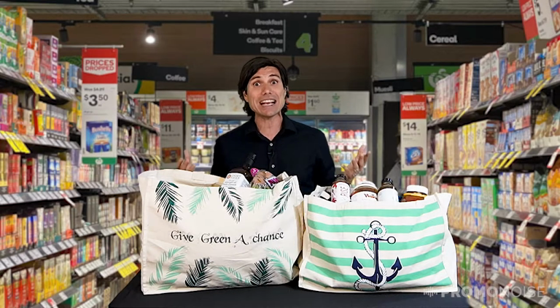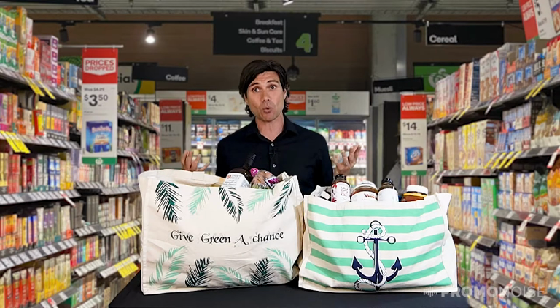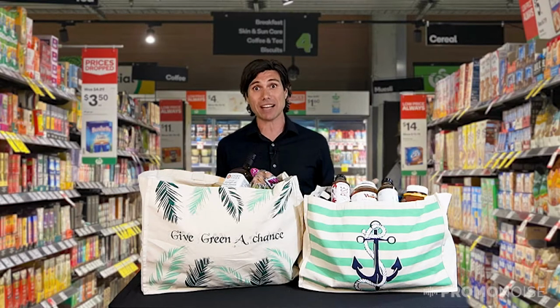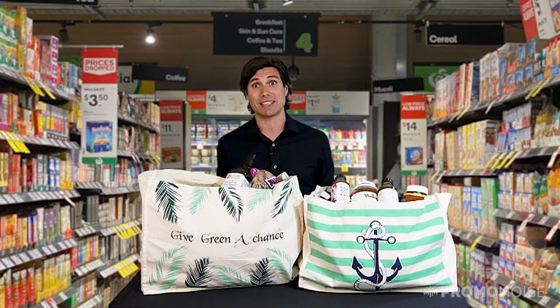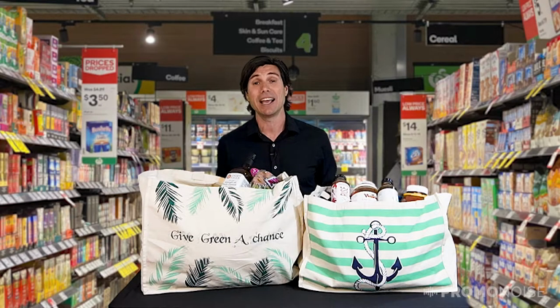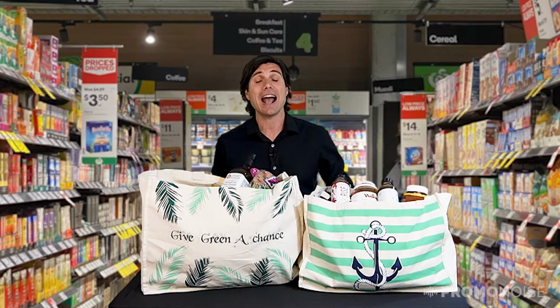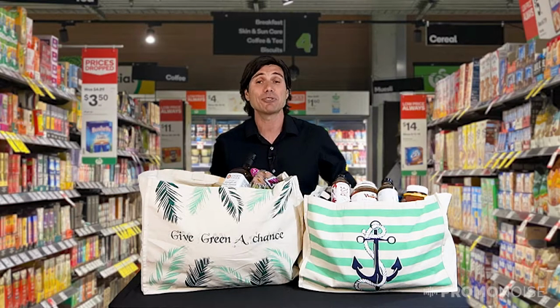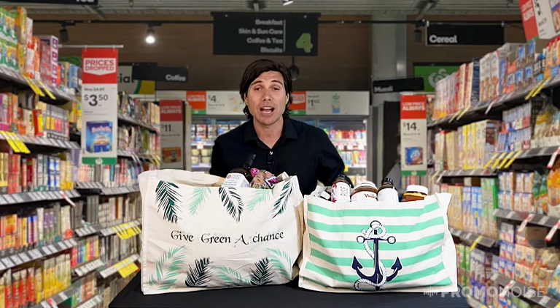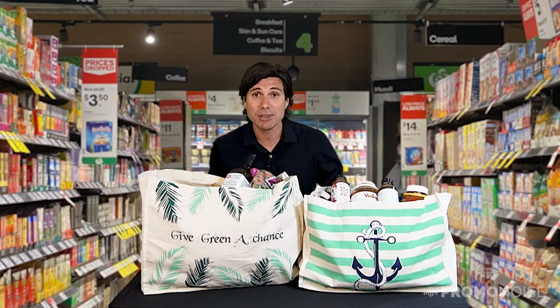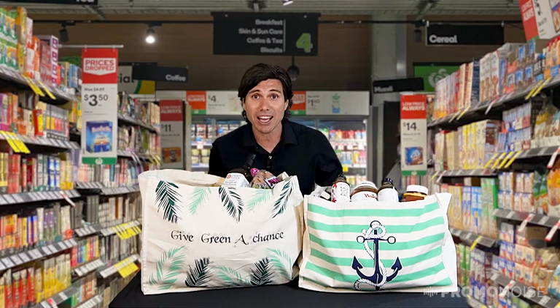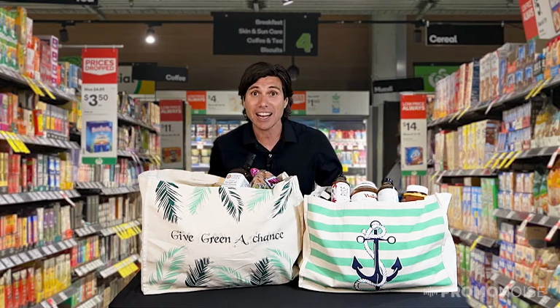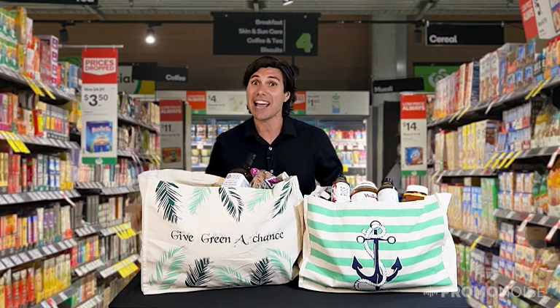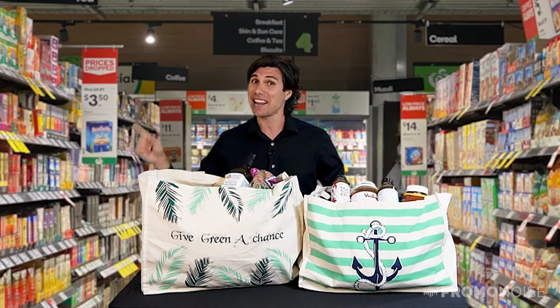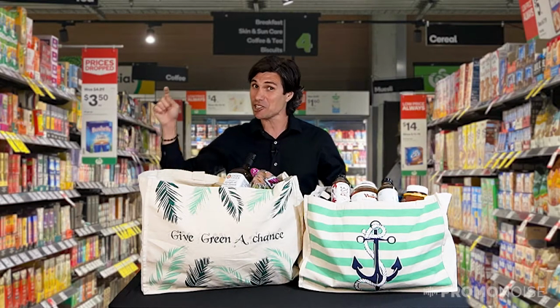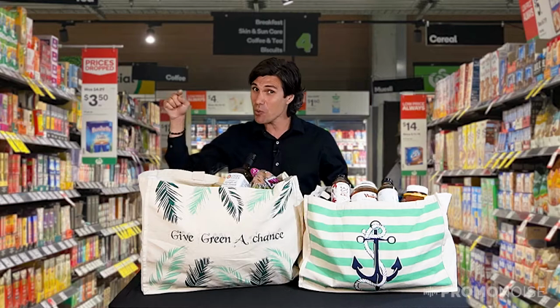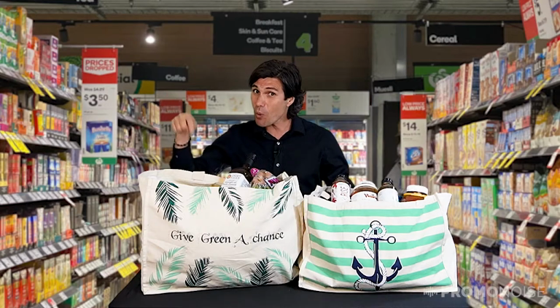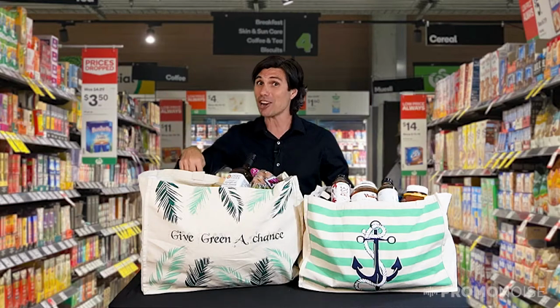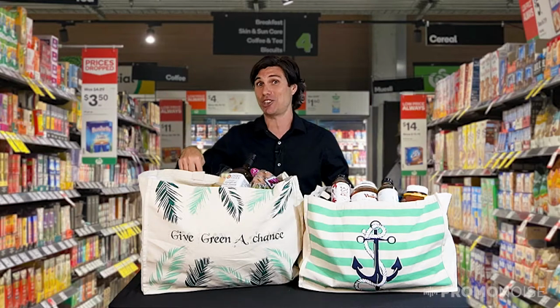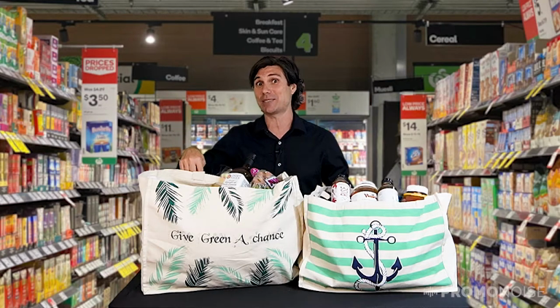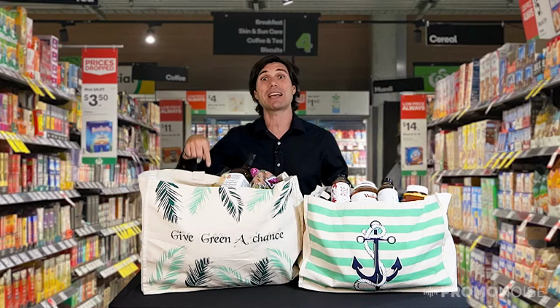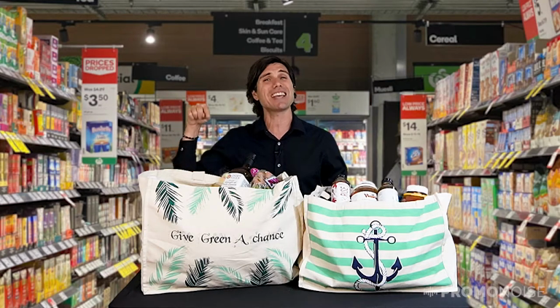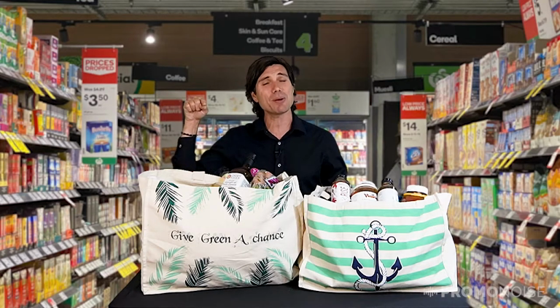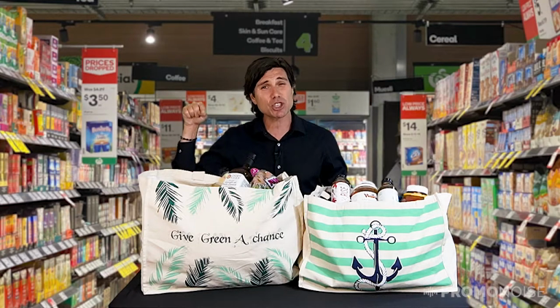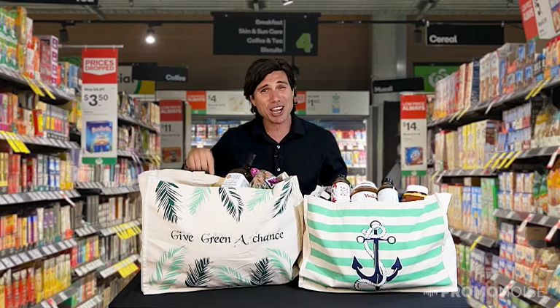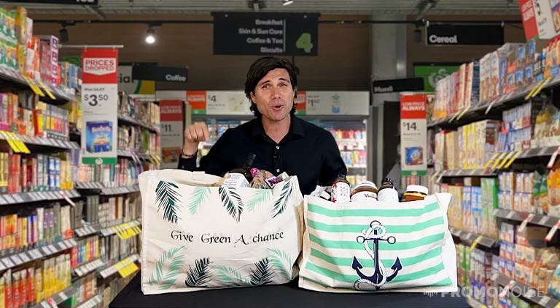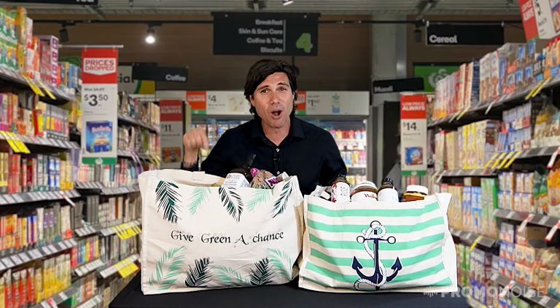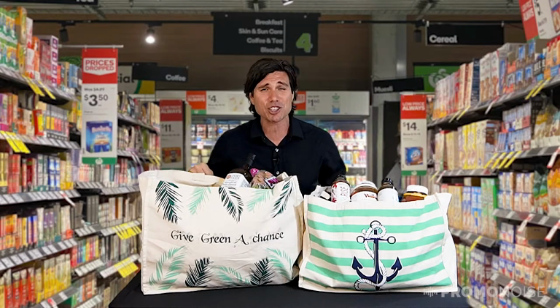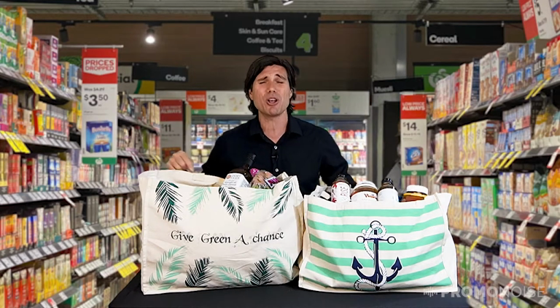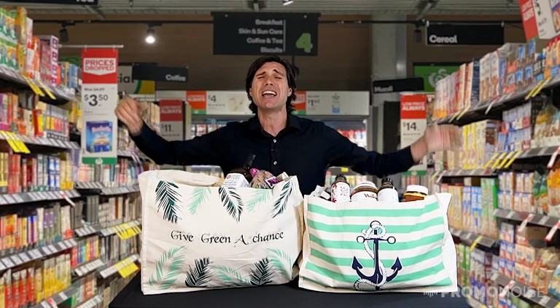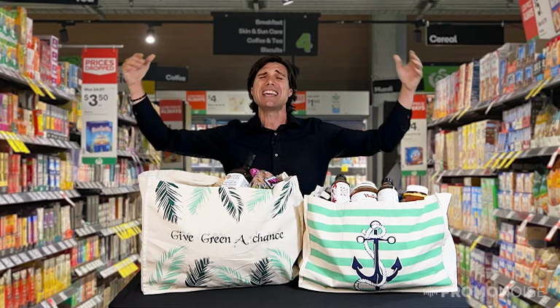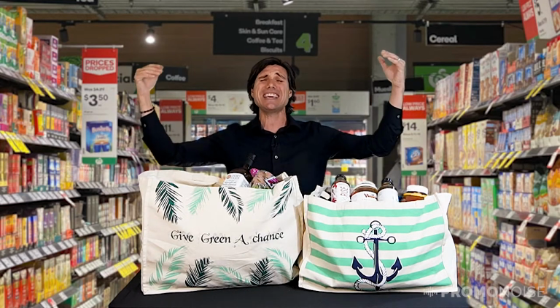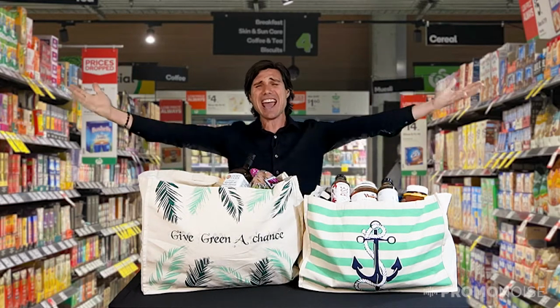And guess what? After I'm done, I can actually wash these because they are machine washable. Yay!